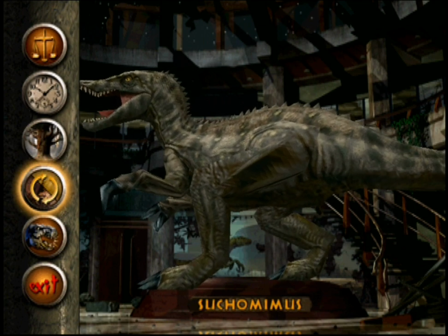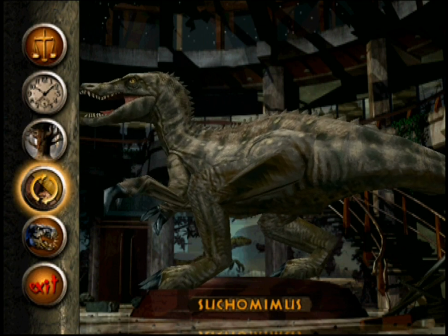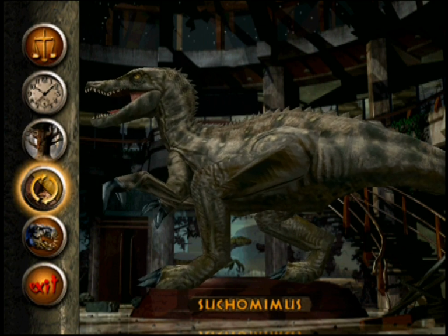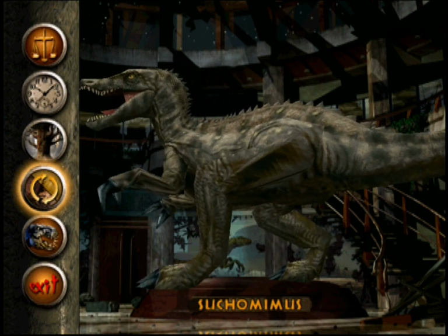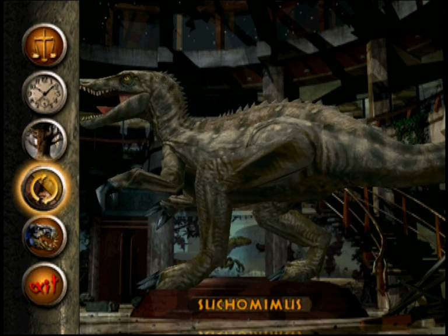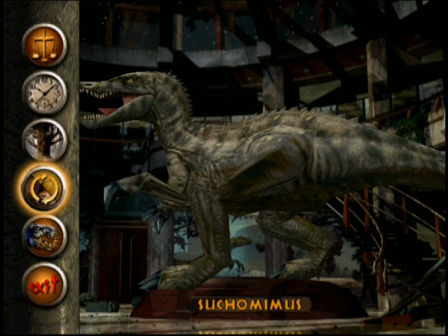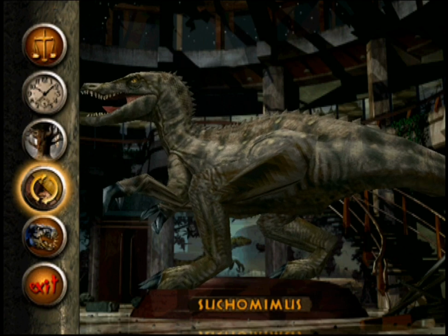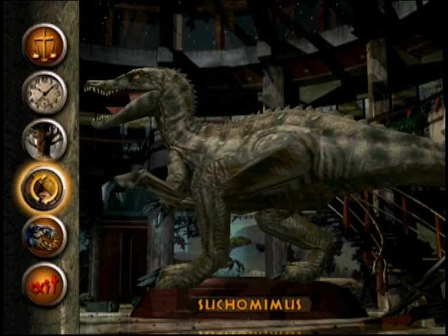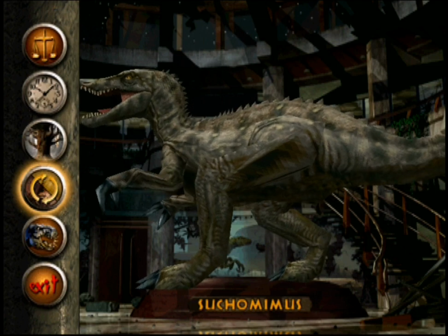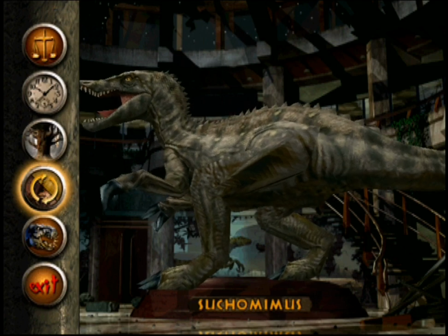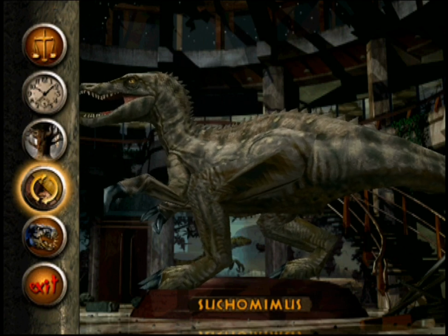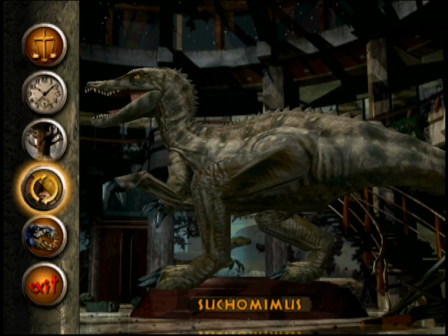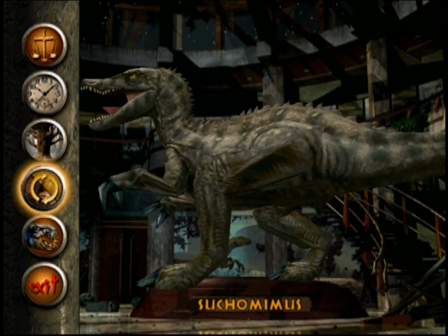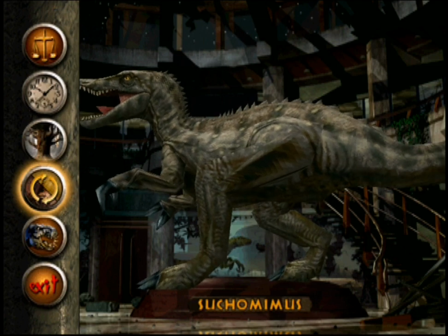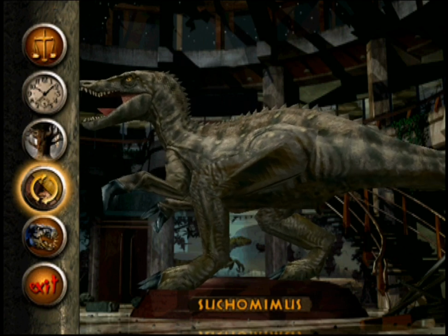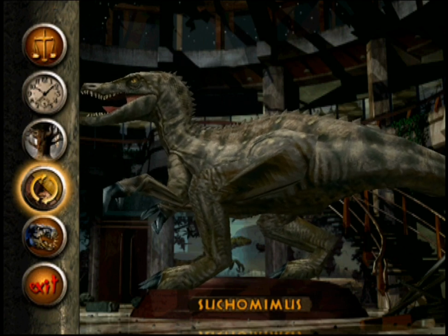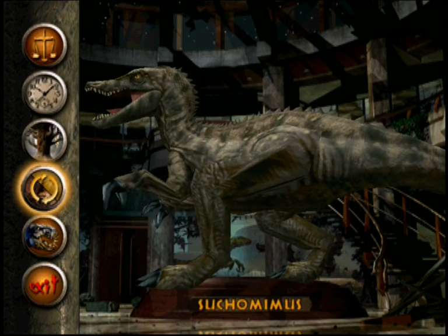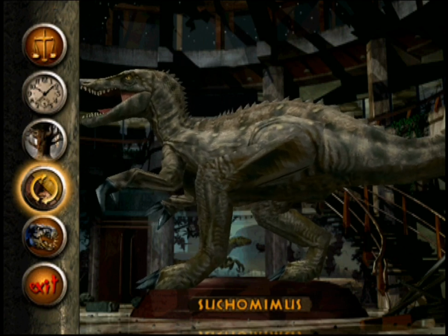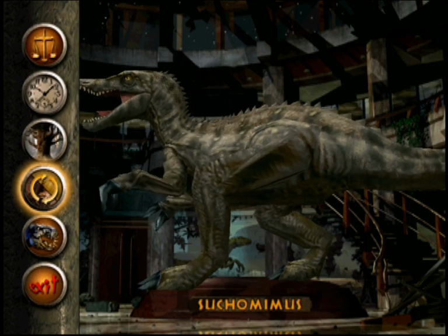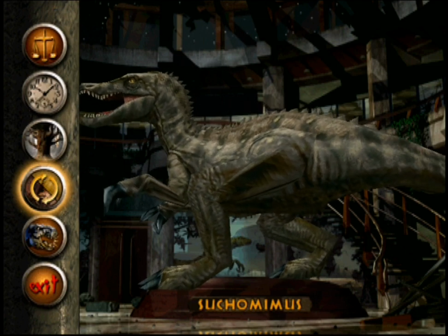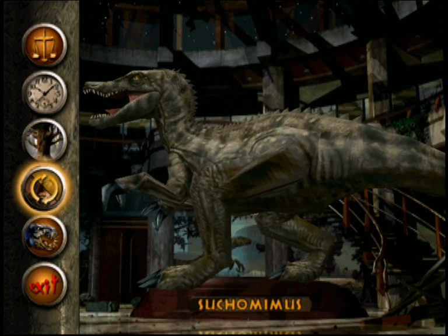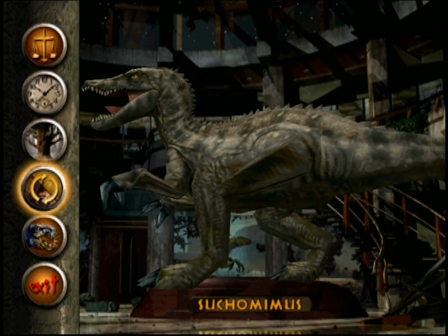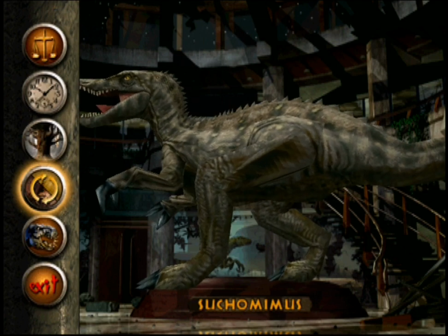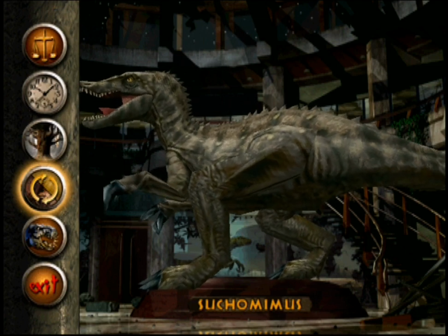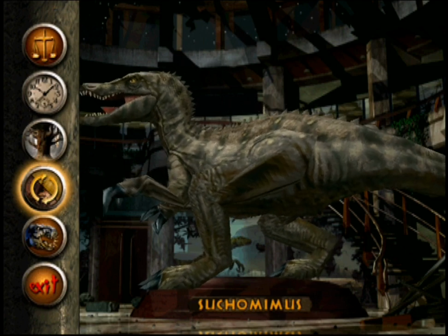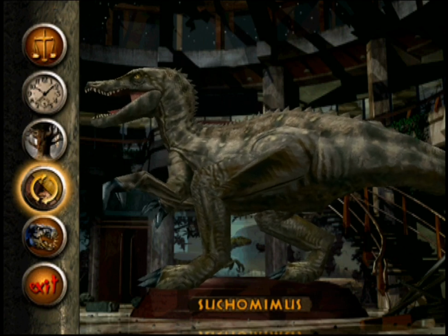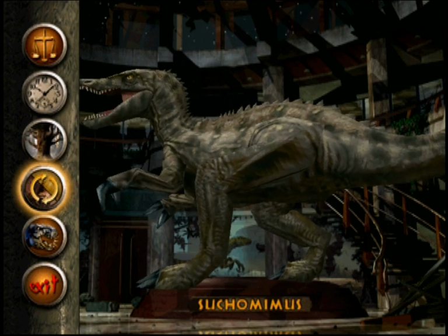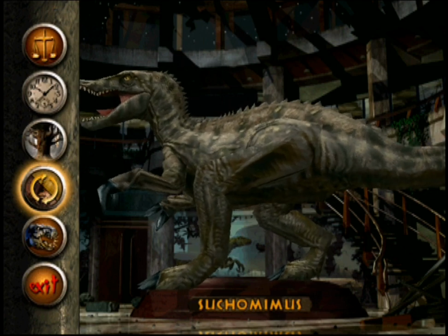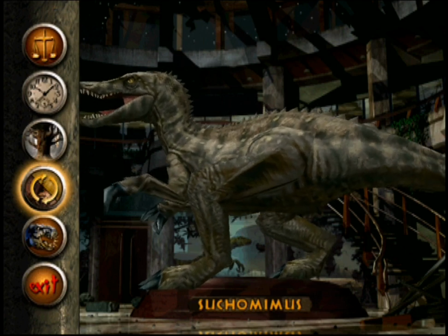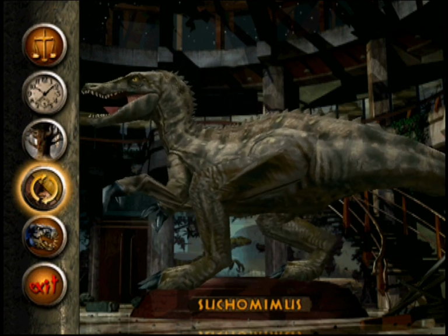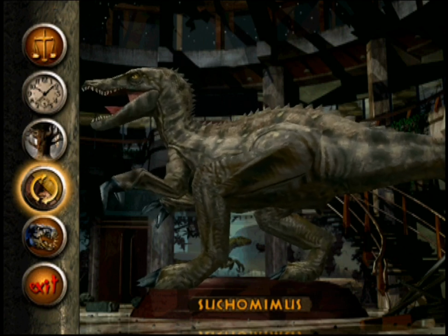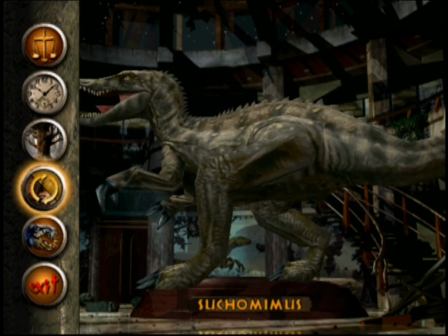While we are in our gallery, please refrain from feeding, touching, disturbing, annoying, or inciting the dinosaurs in any way.